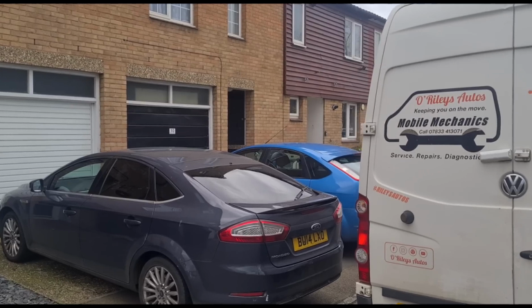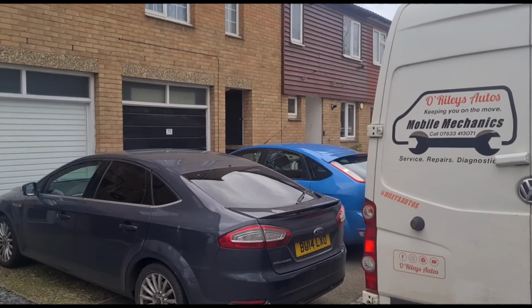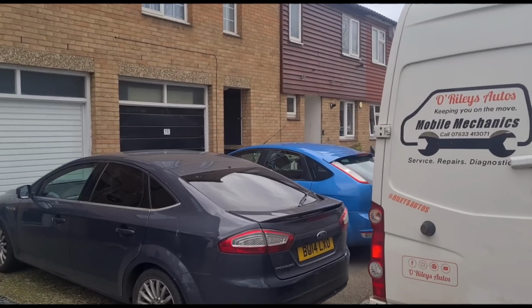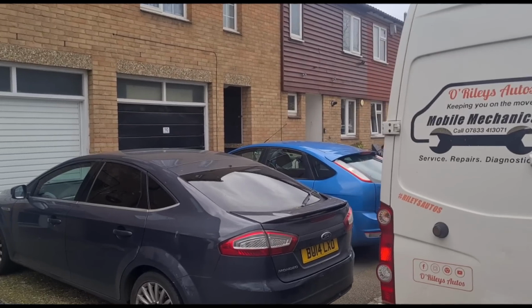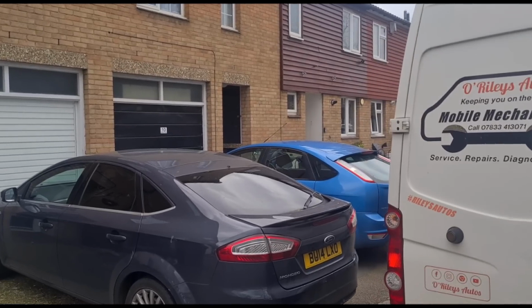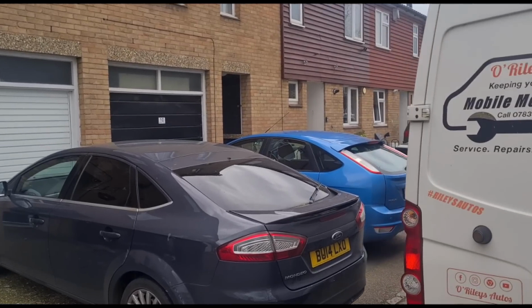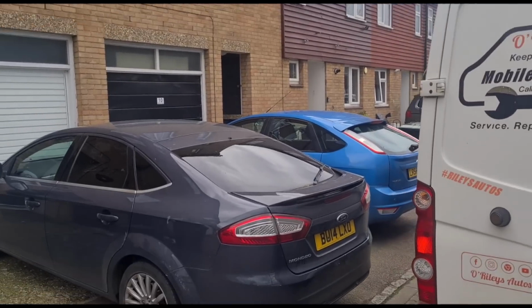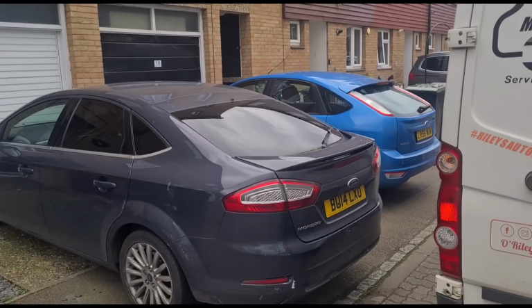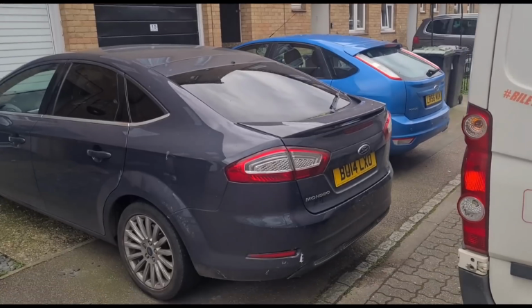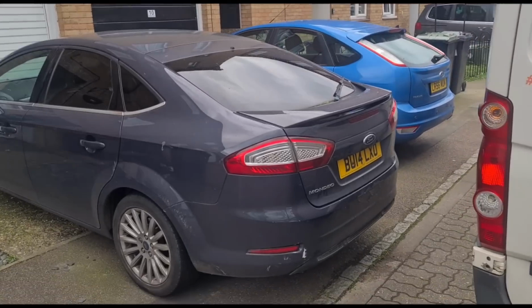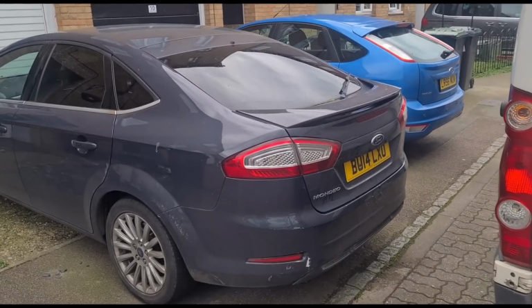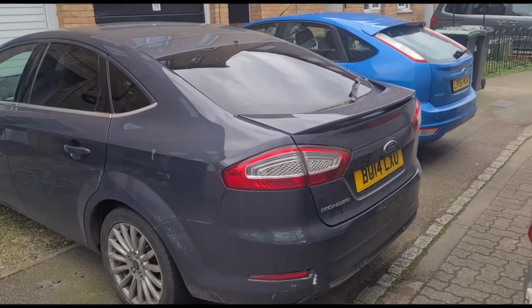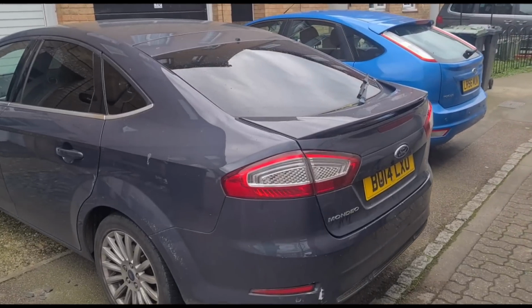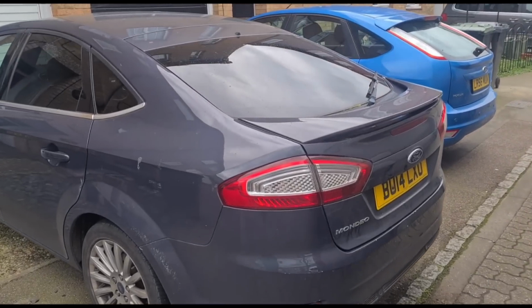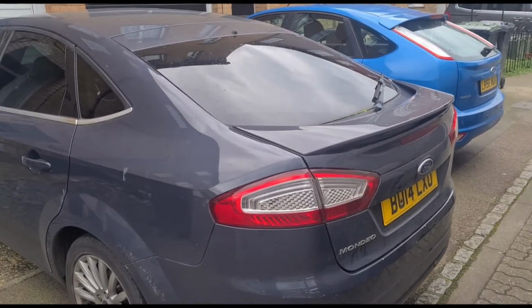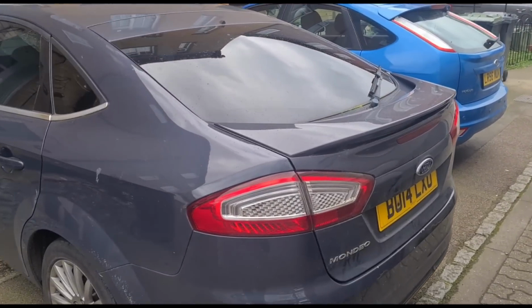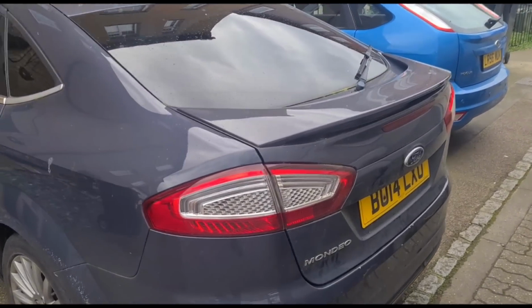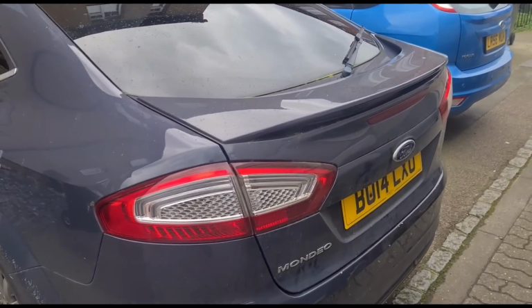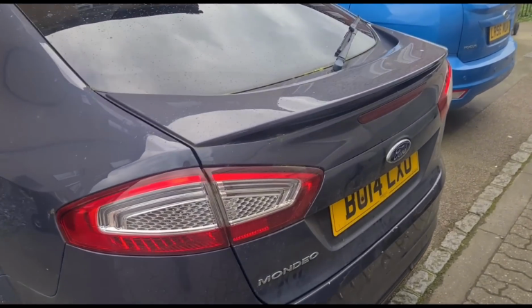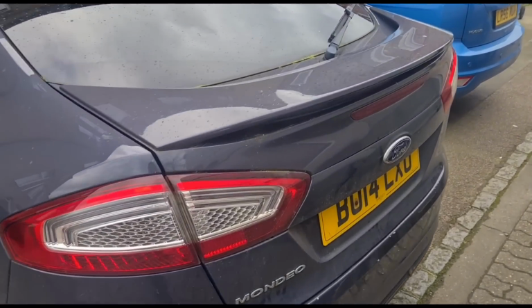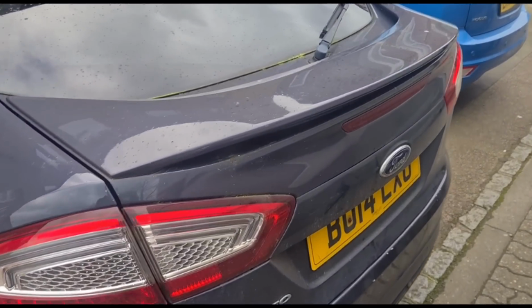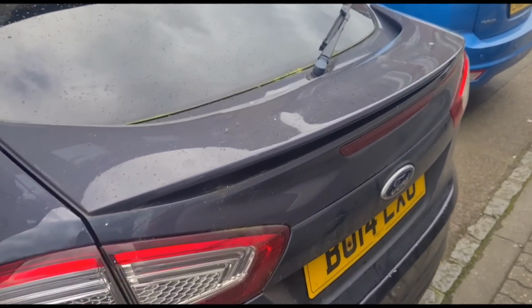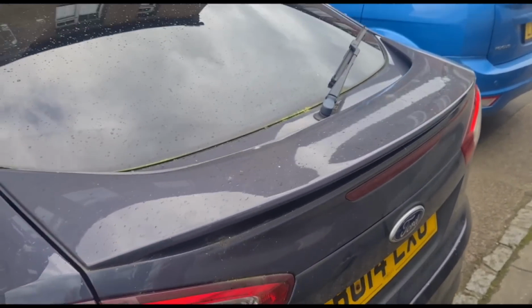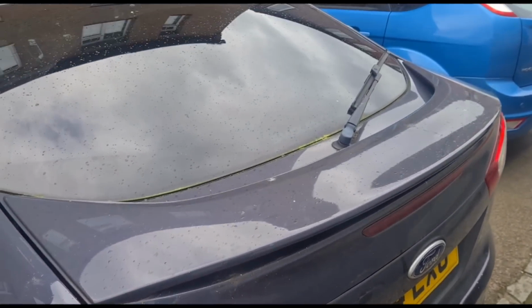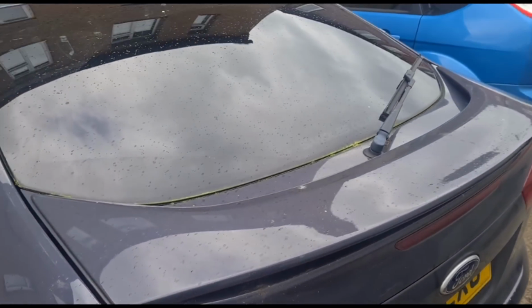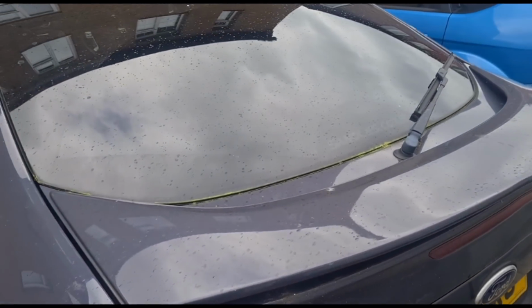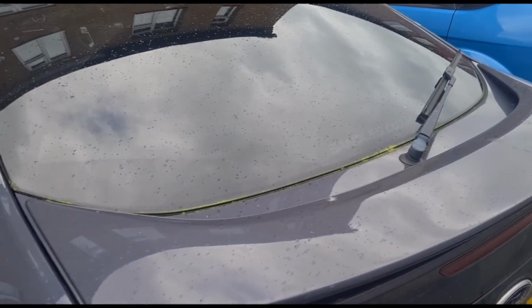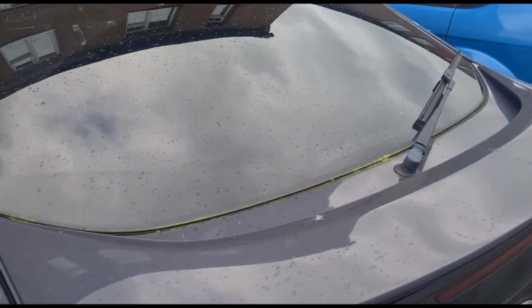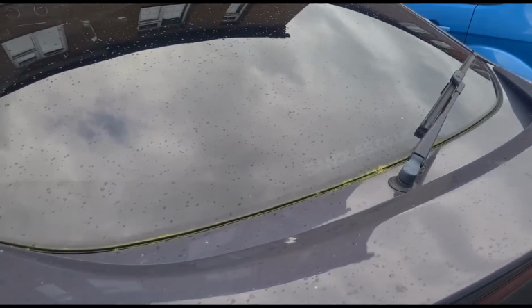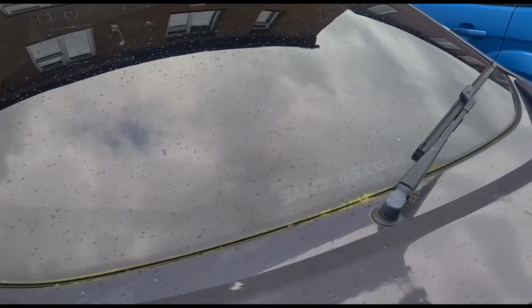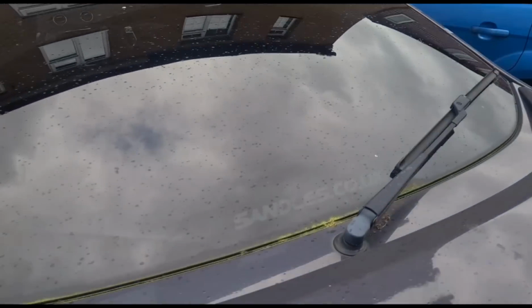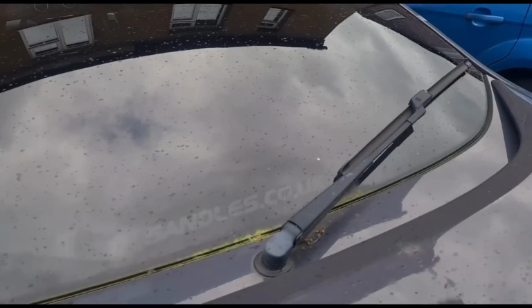Hello, it's Jimmy here from the Reileys. I have a Ford Mondeo to look at — I did come to look at this car before and sorted out the DPF issue on it.